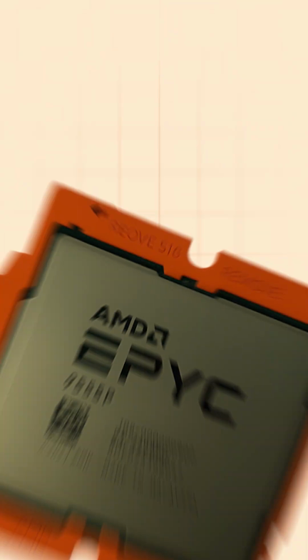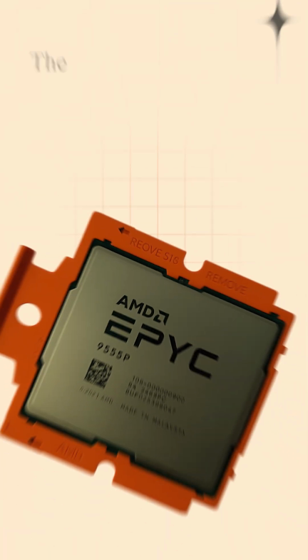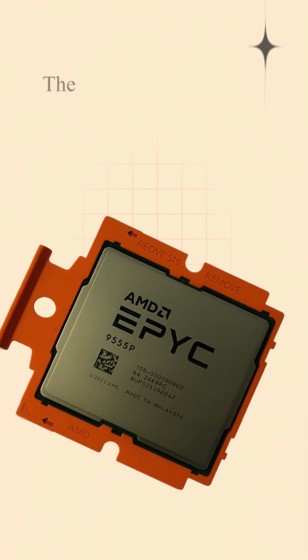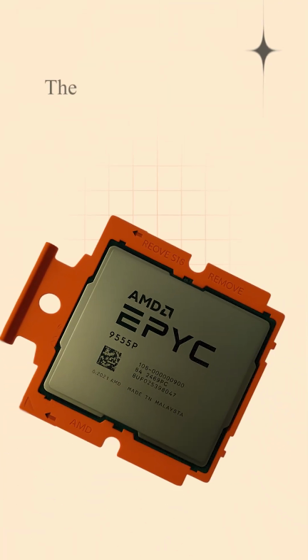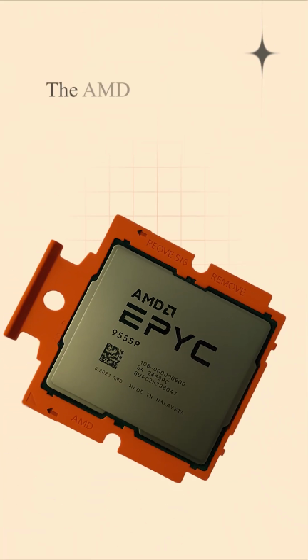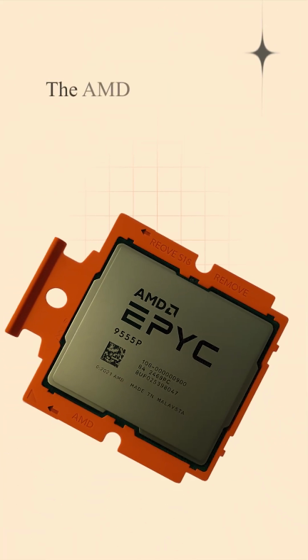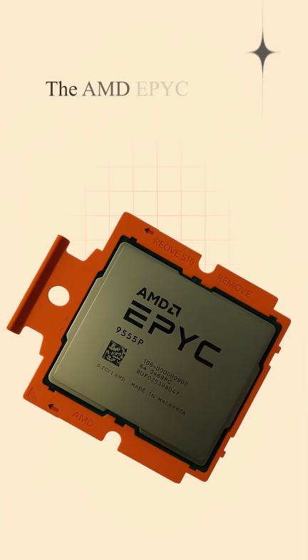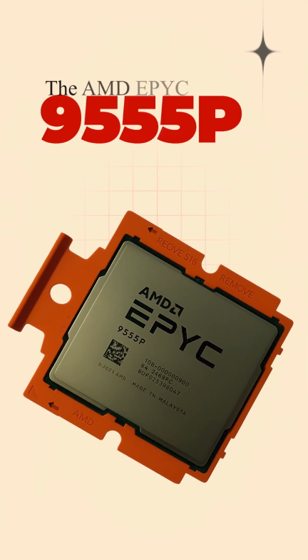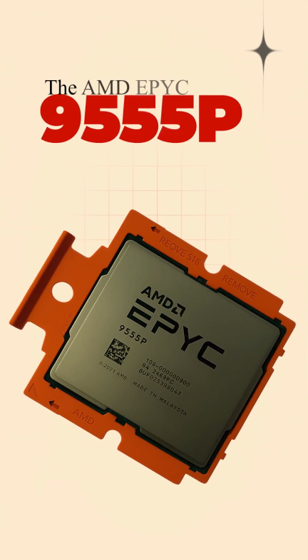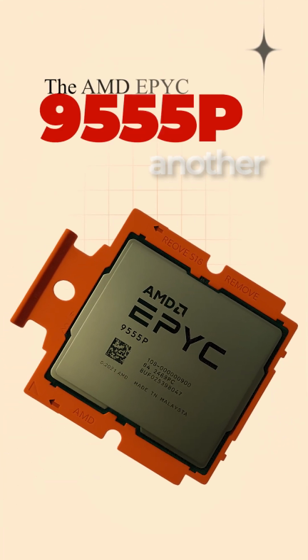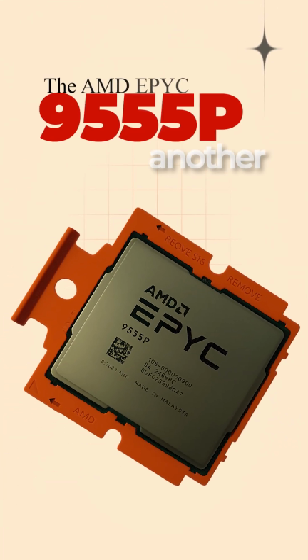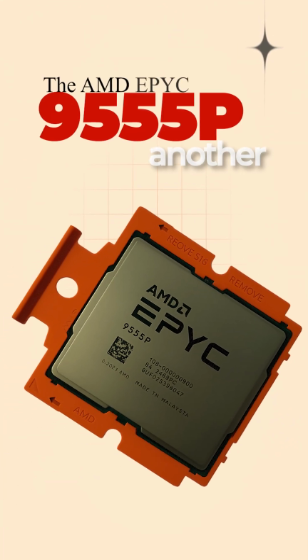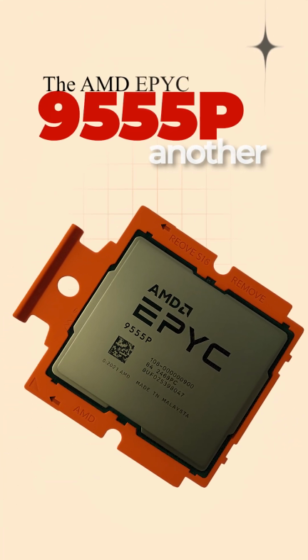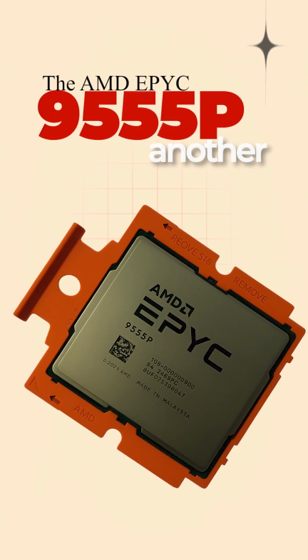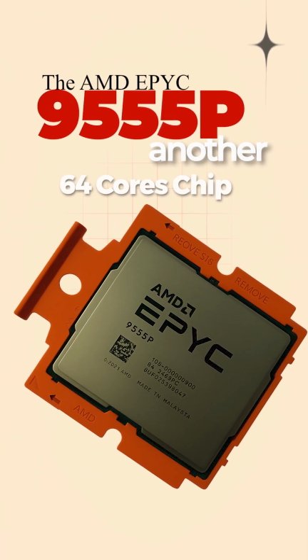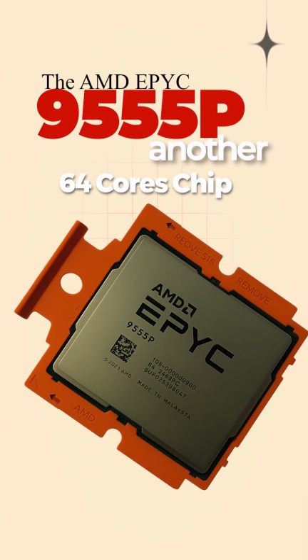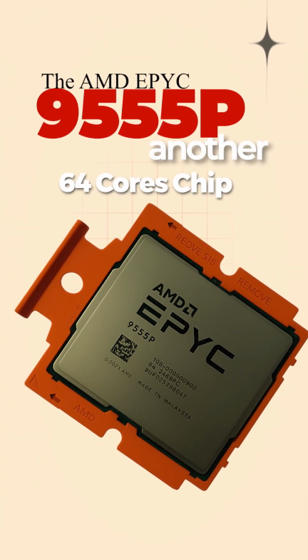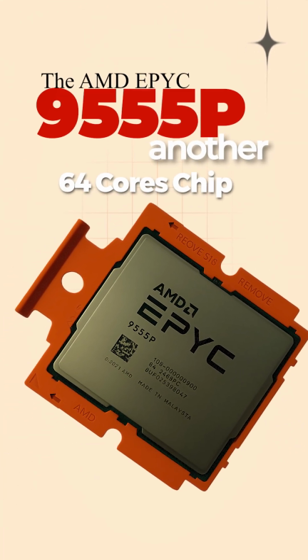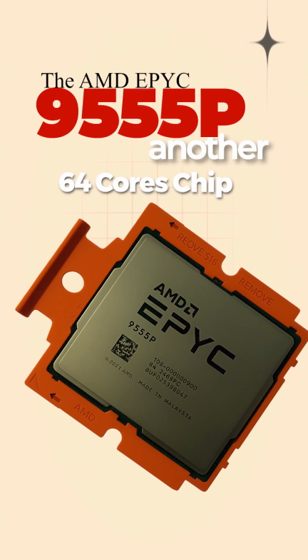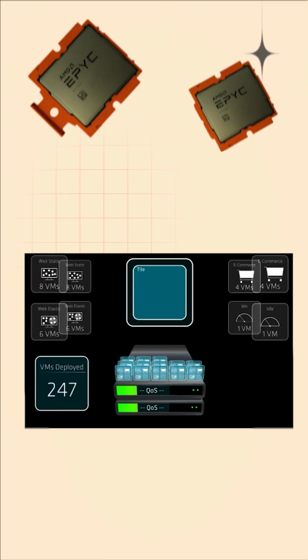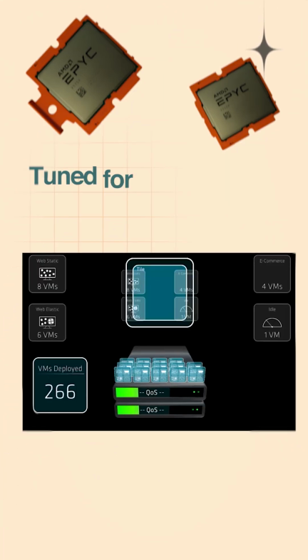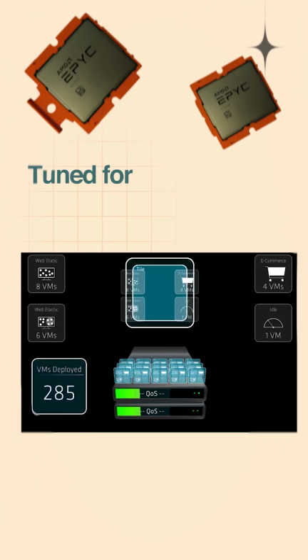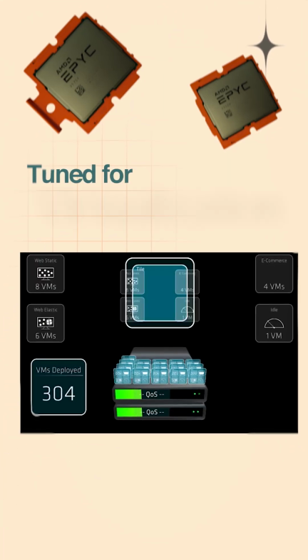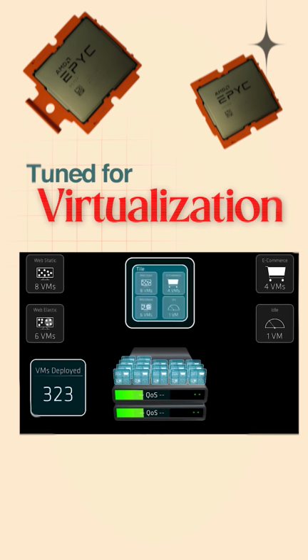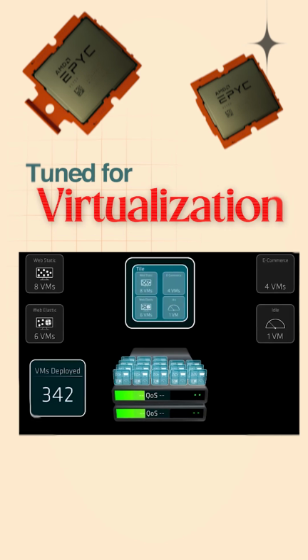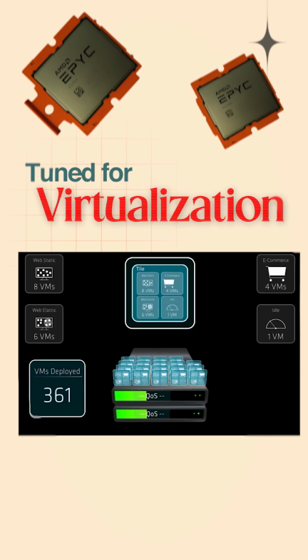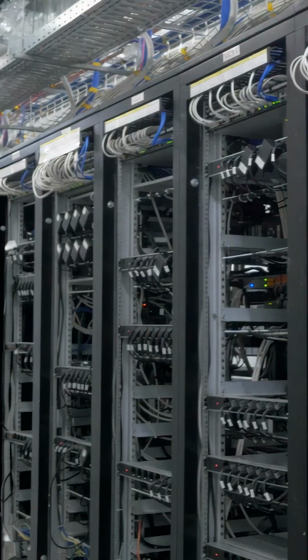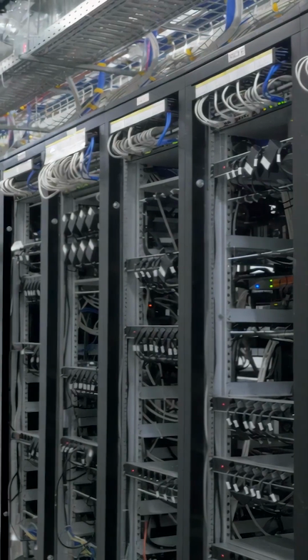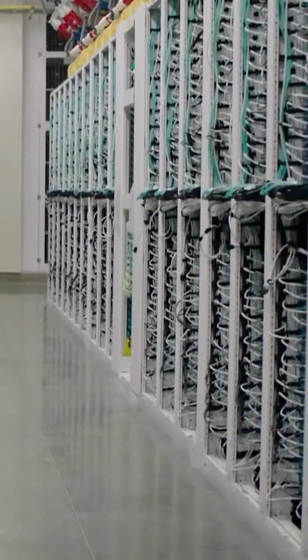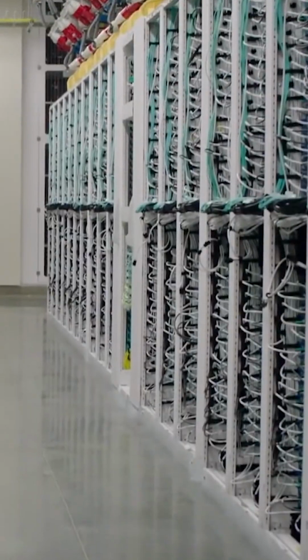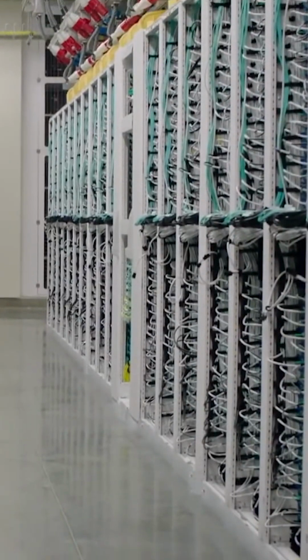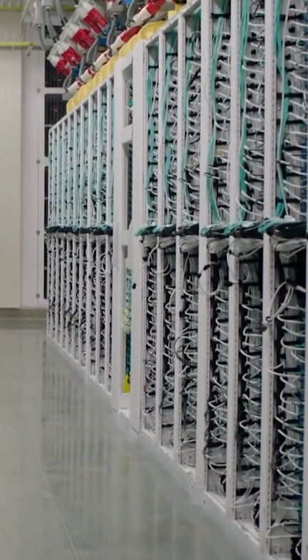The AMD EPYC 9555P: another 64-core chip tuned for virtualization and energy-conscious data centers.